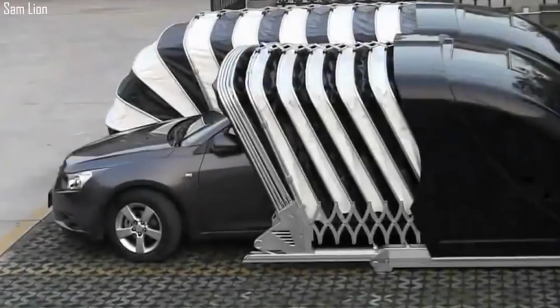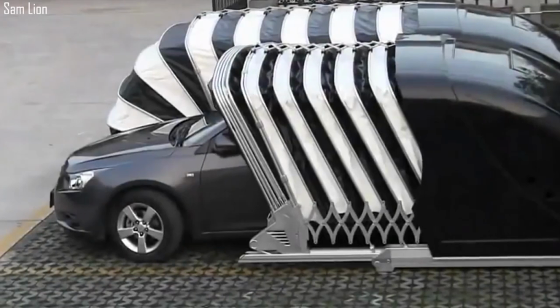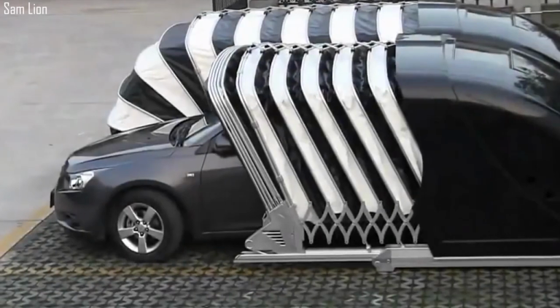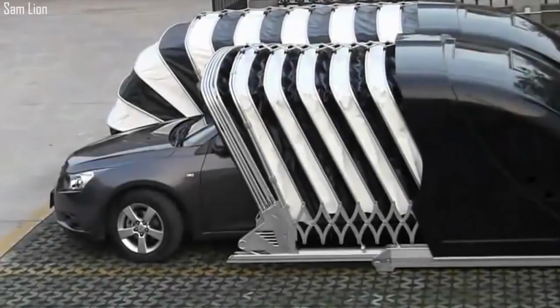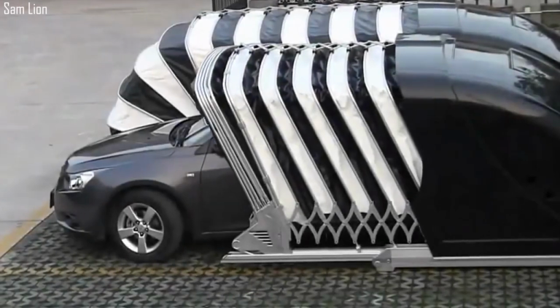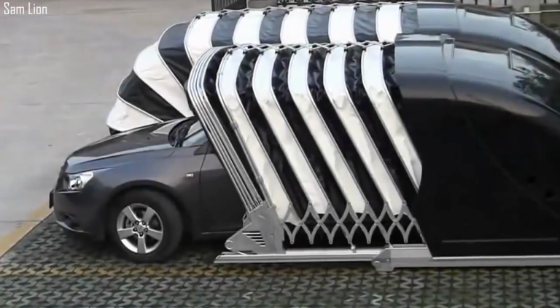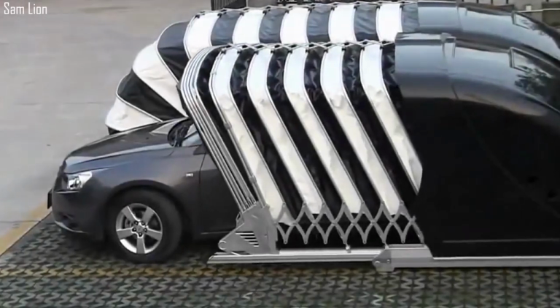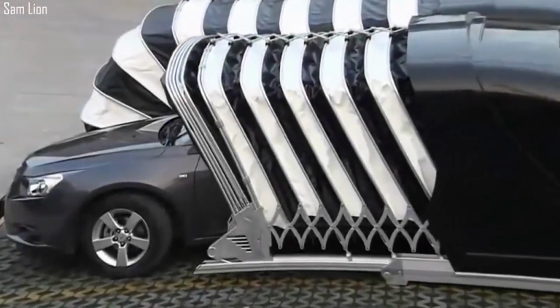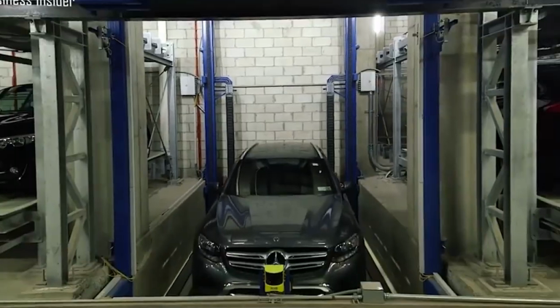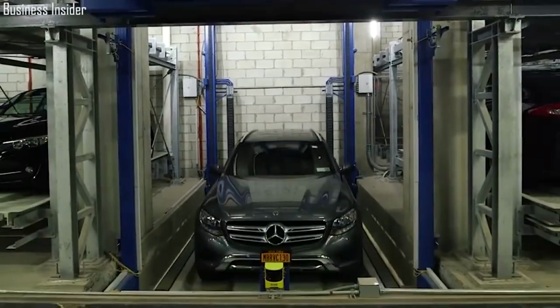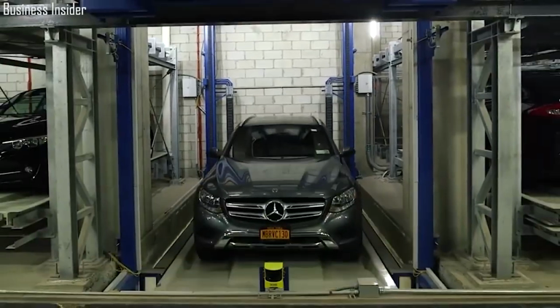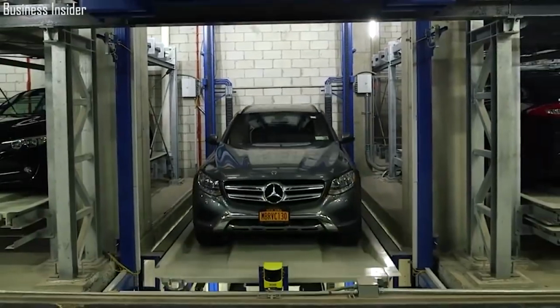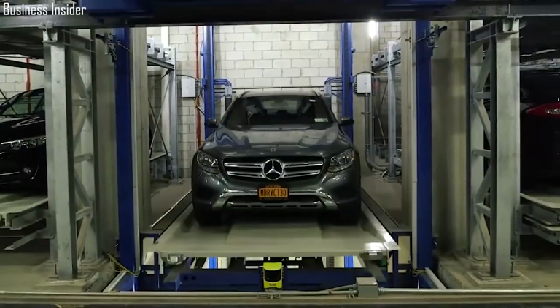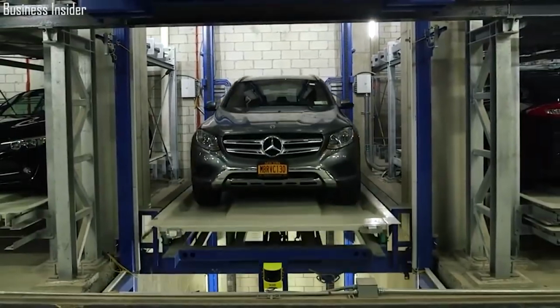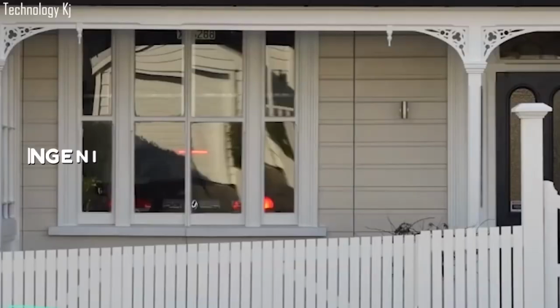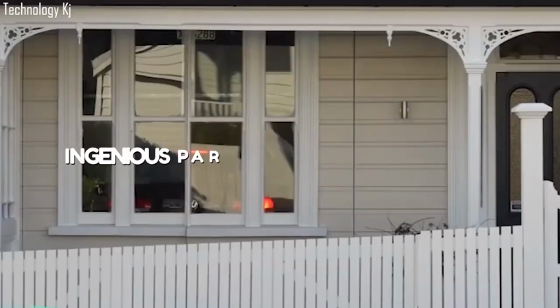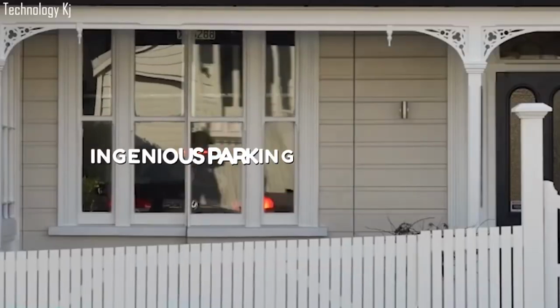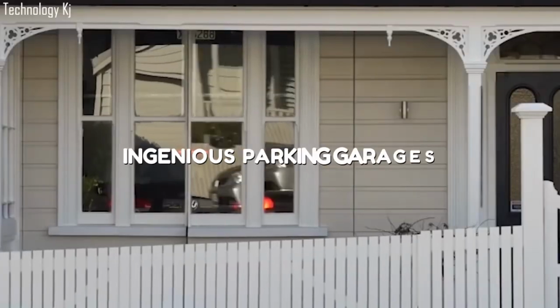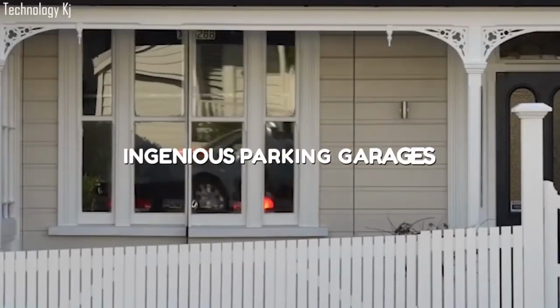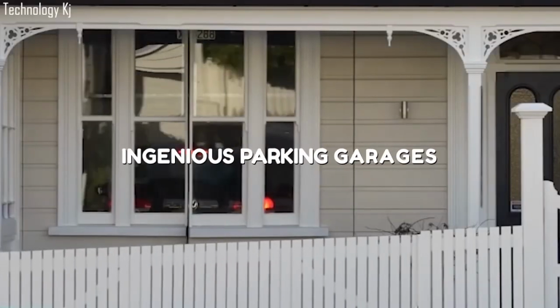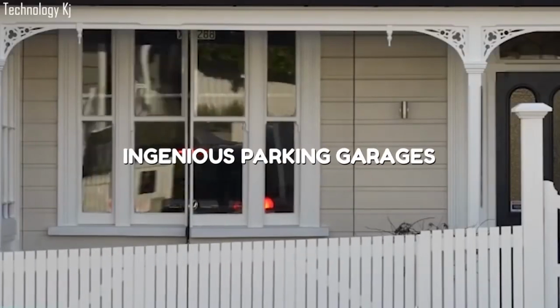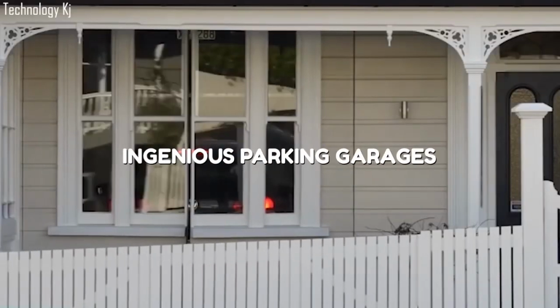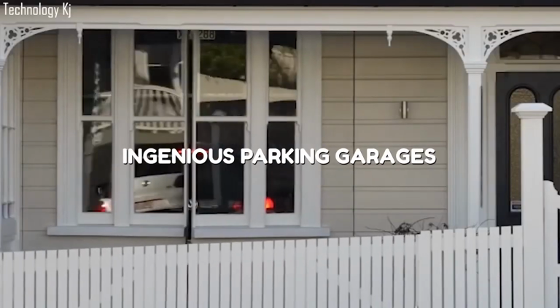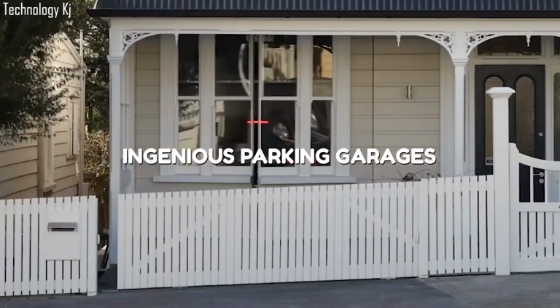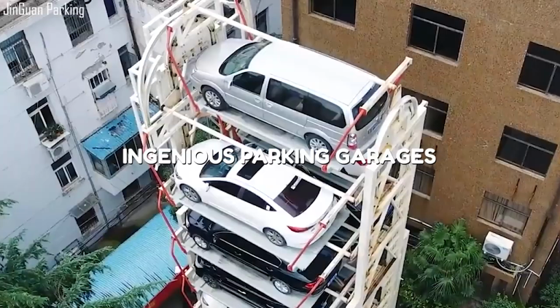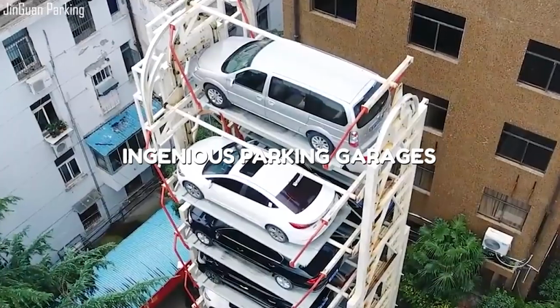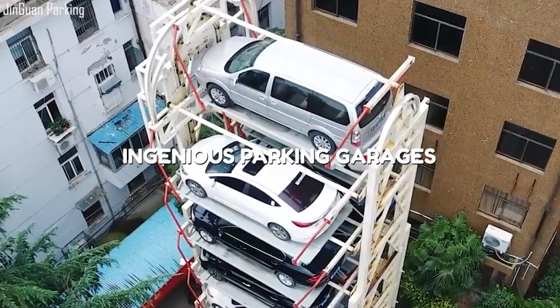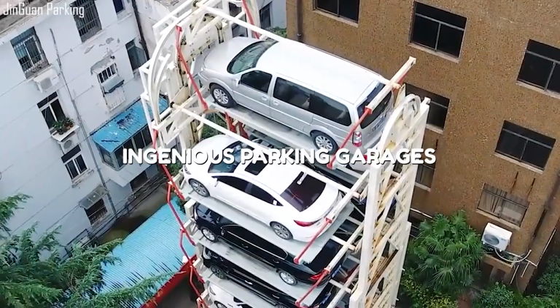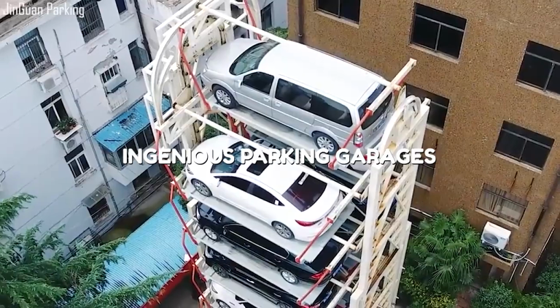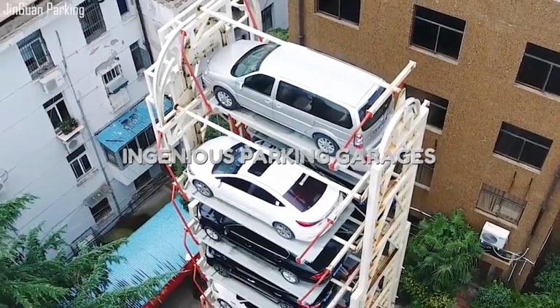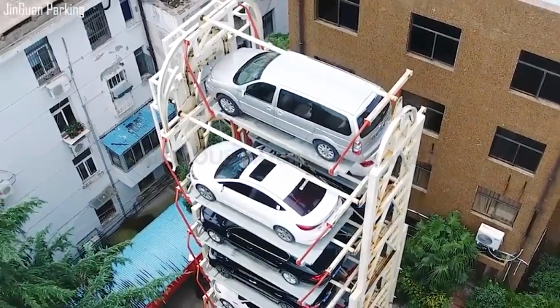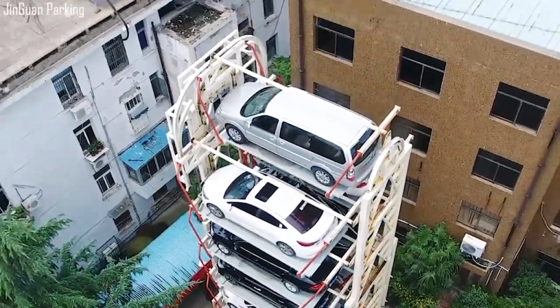In today's video, we will be talking about ingenious parking garages that will blow your mind.